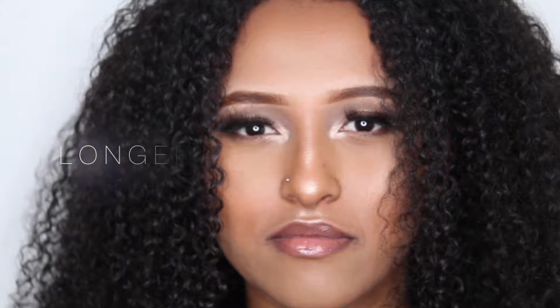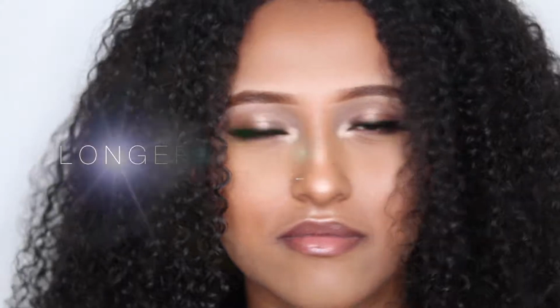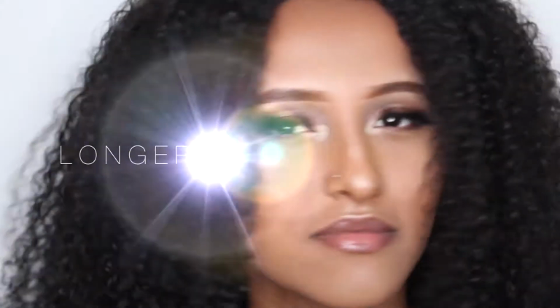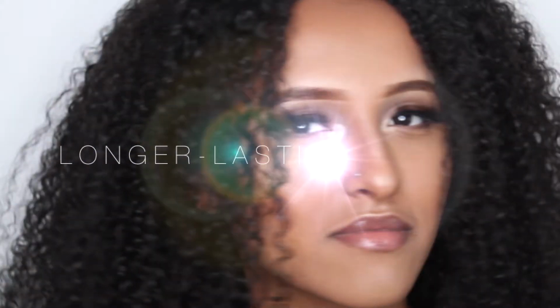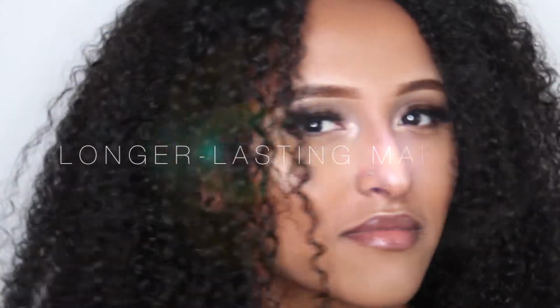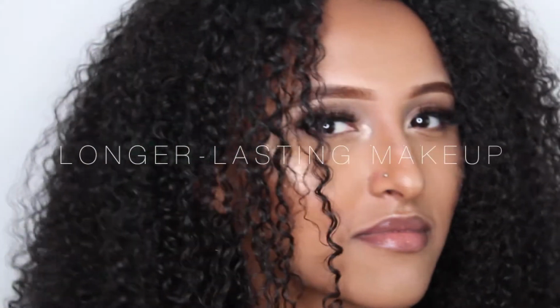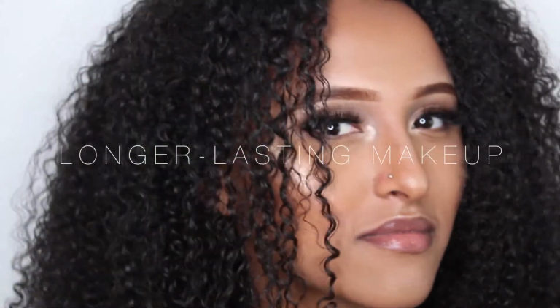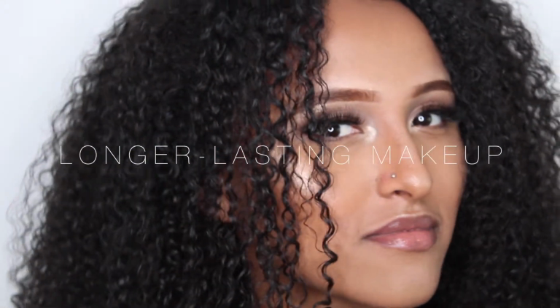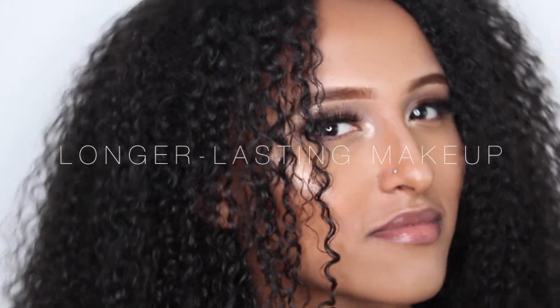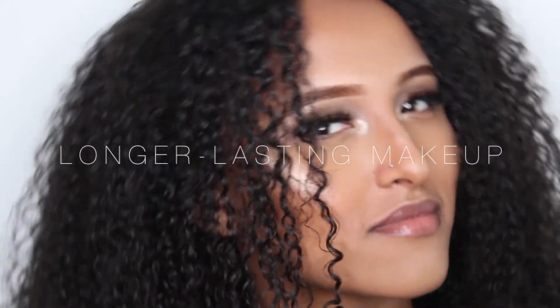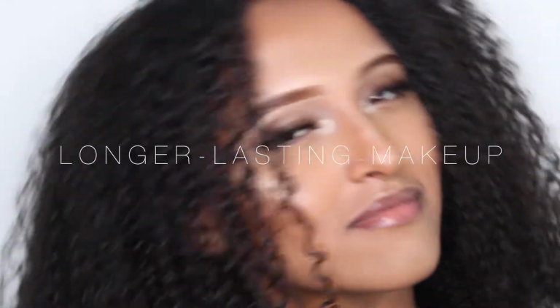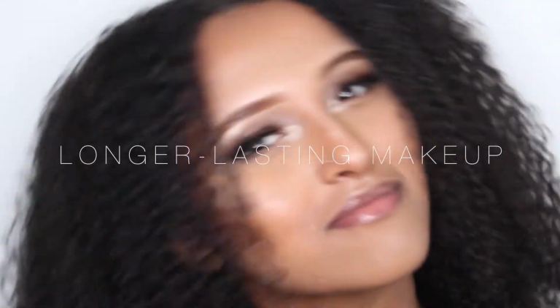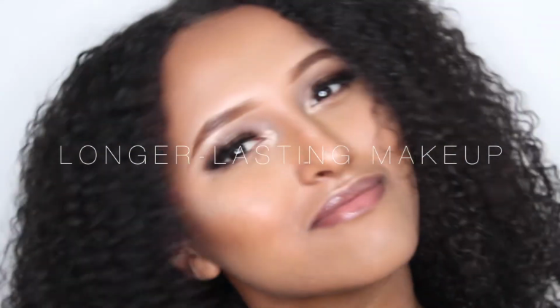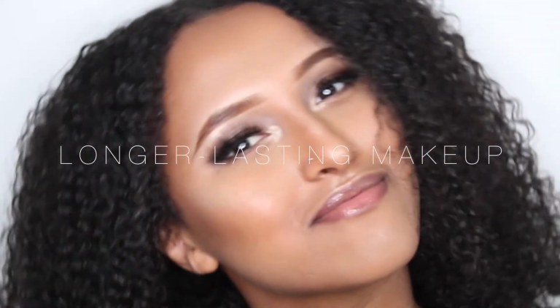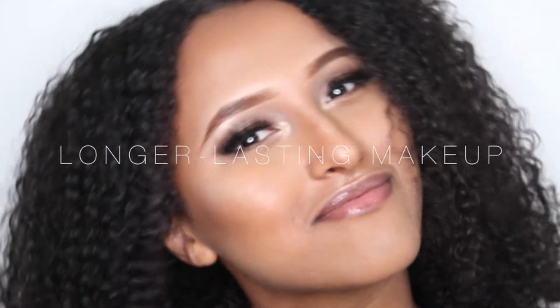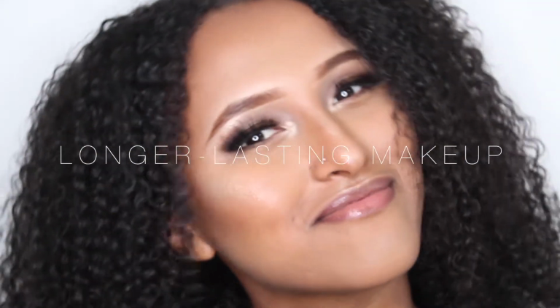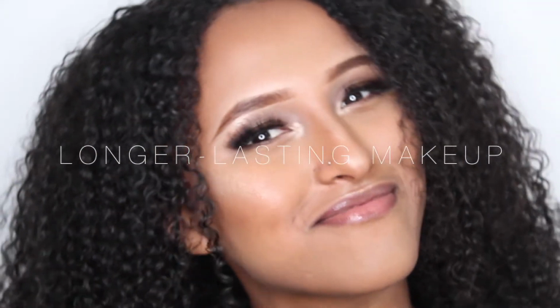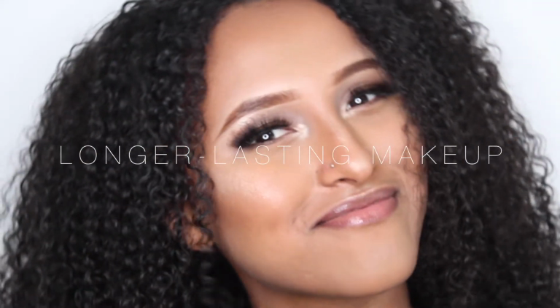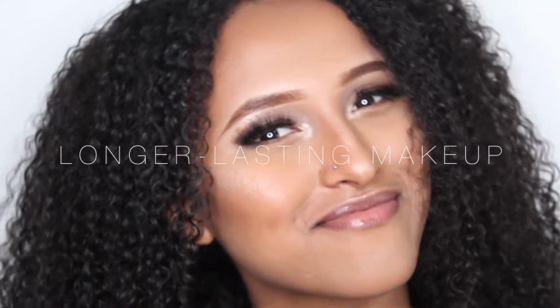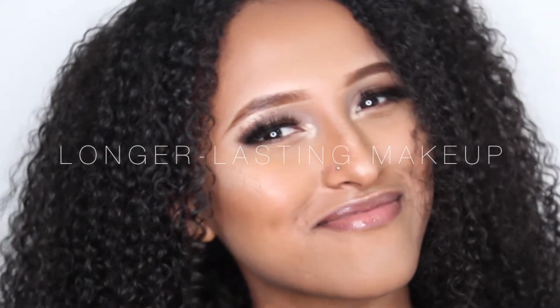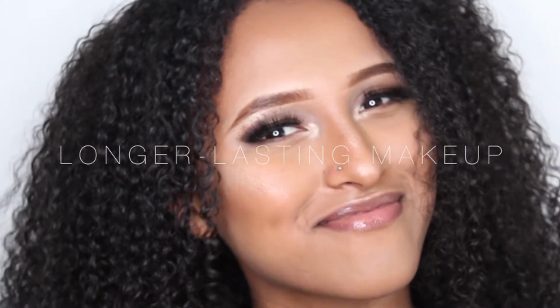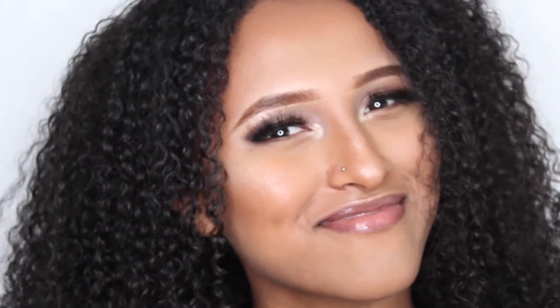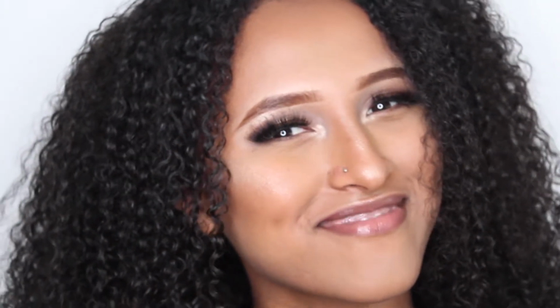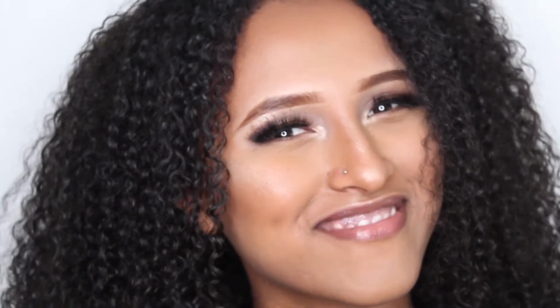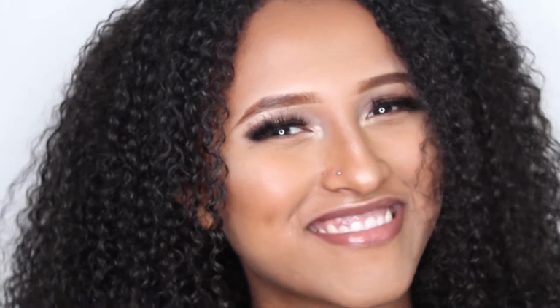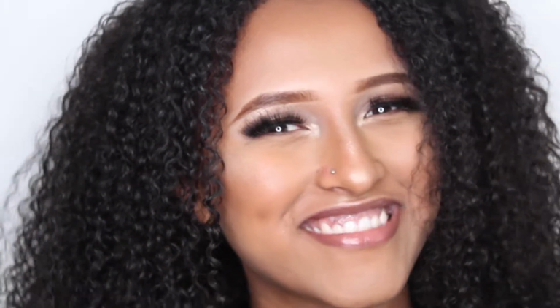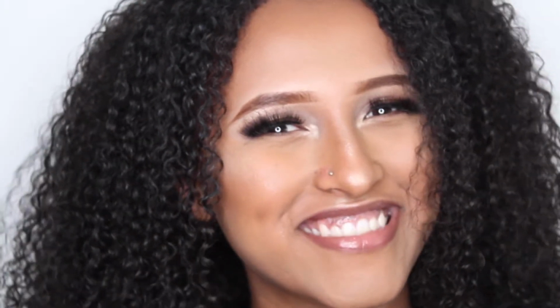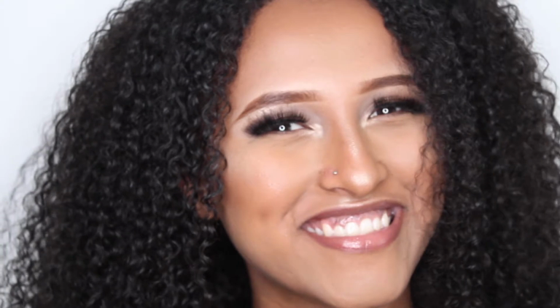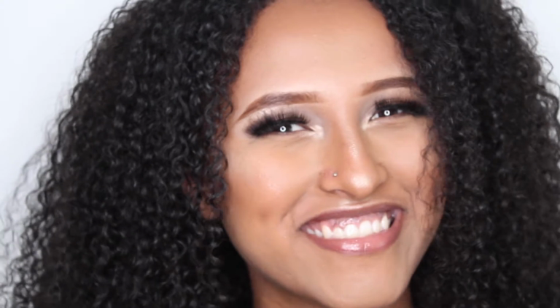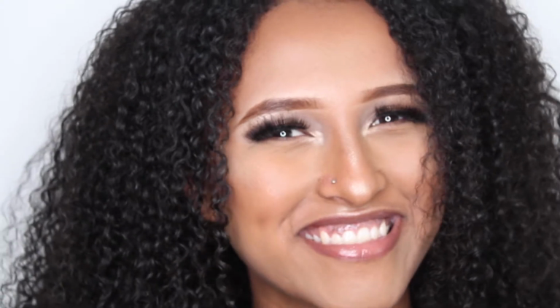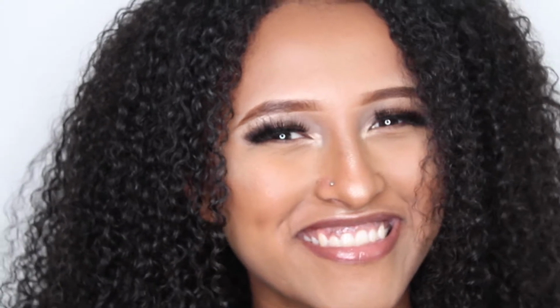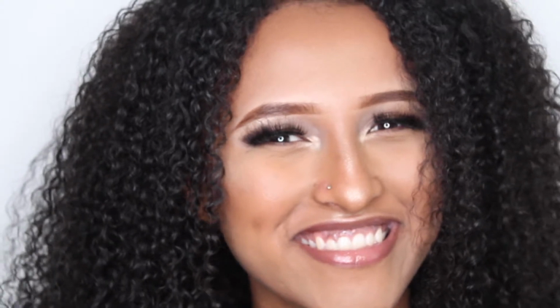Hey guys, welcome back to our channel. Today we're going to show you tips and tricks when it comes to making your makeup longer-lasting.